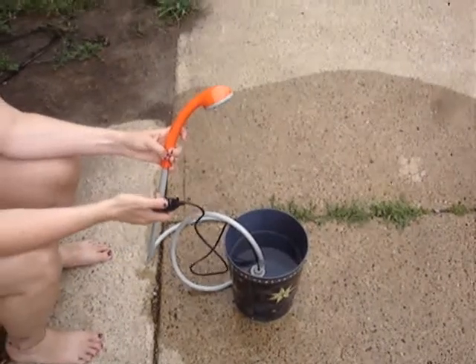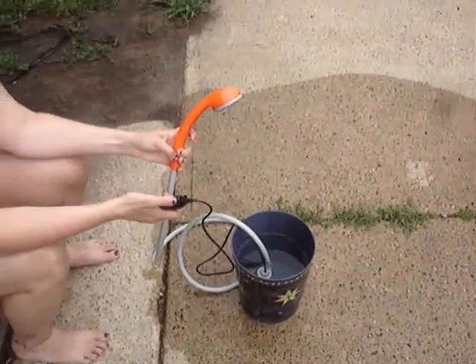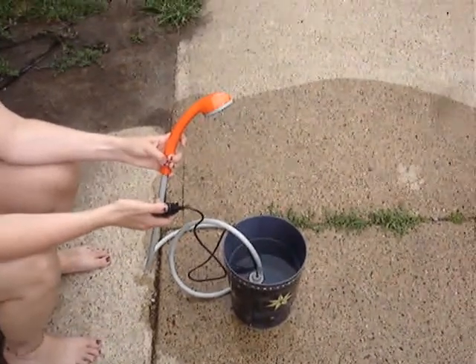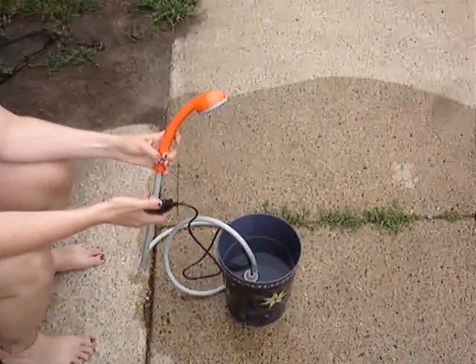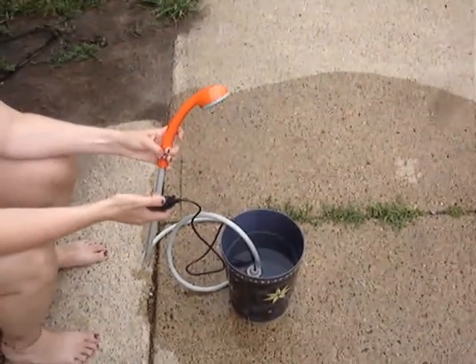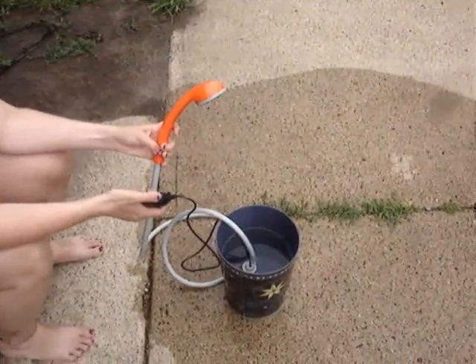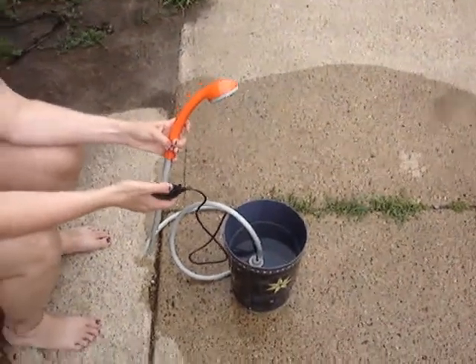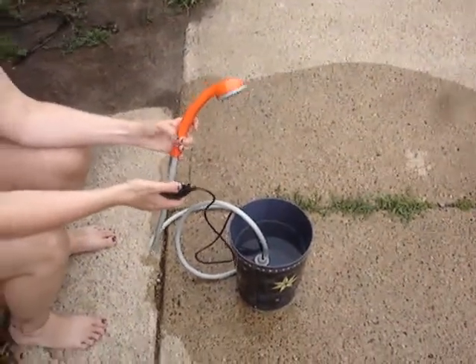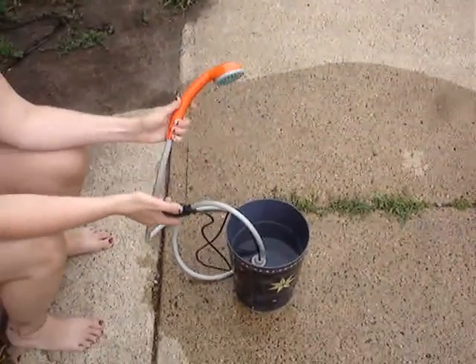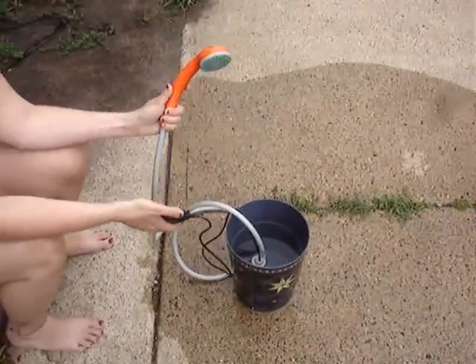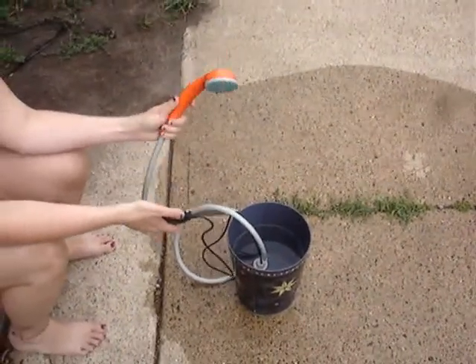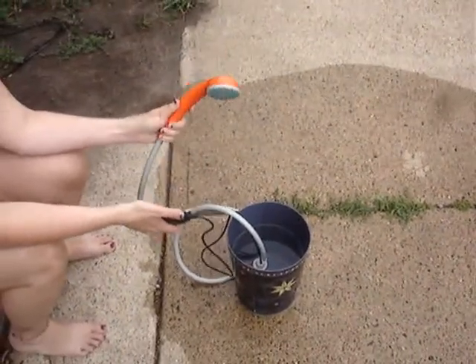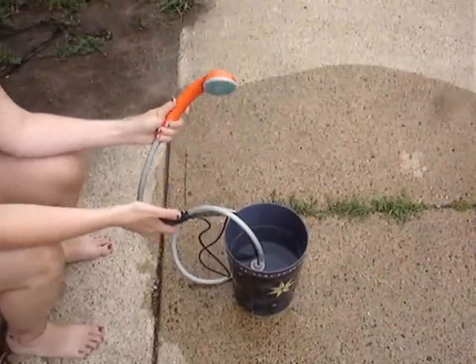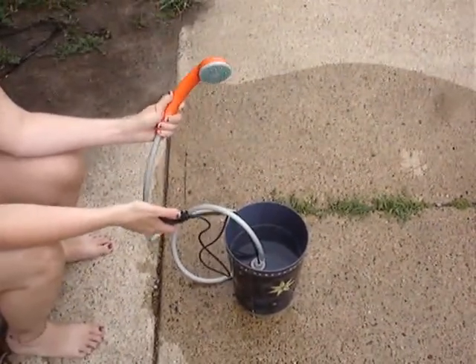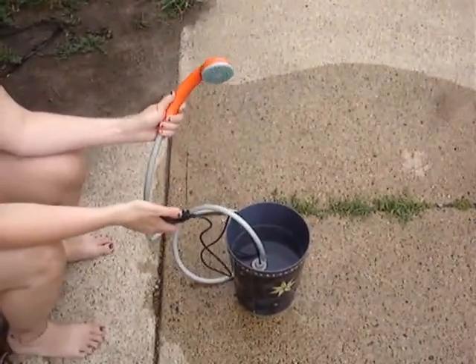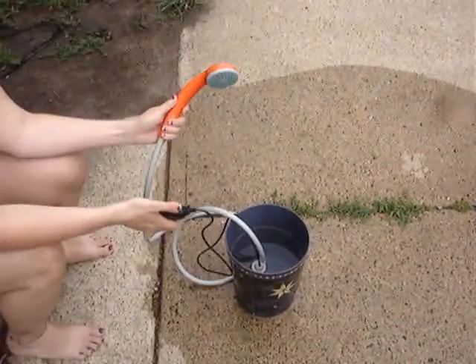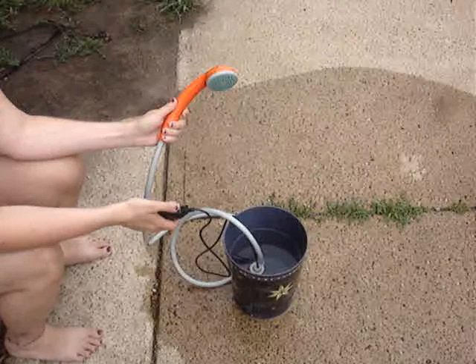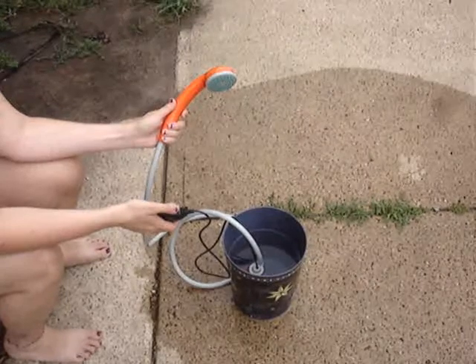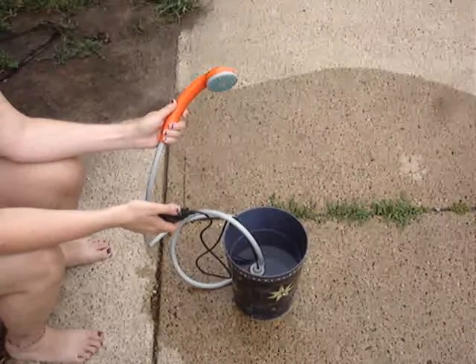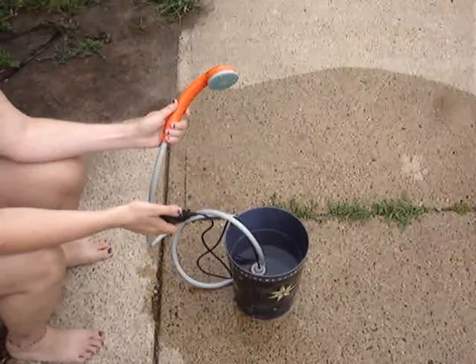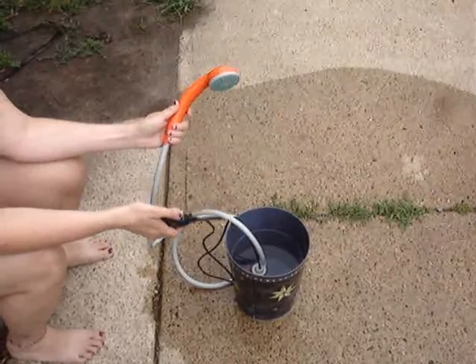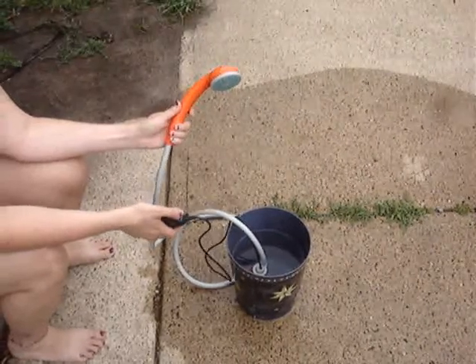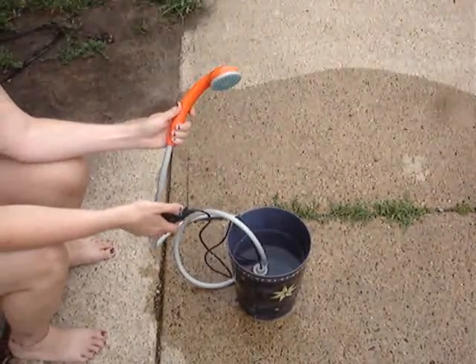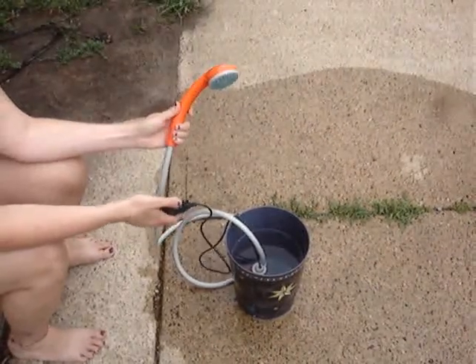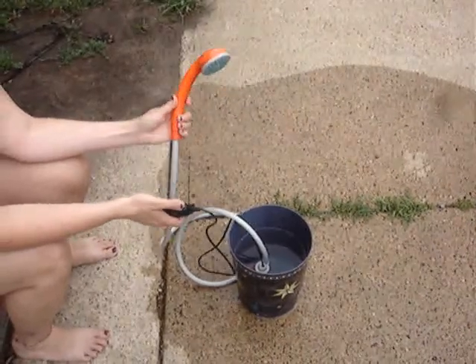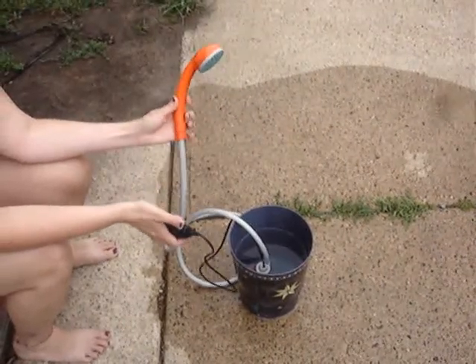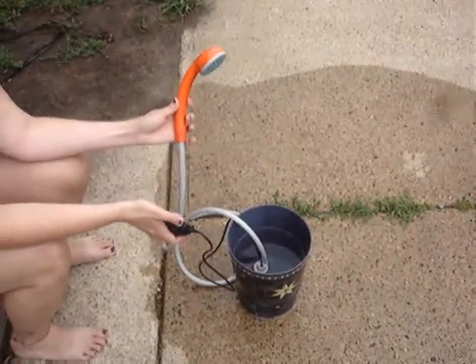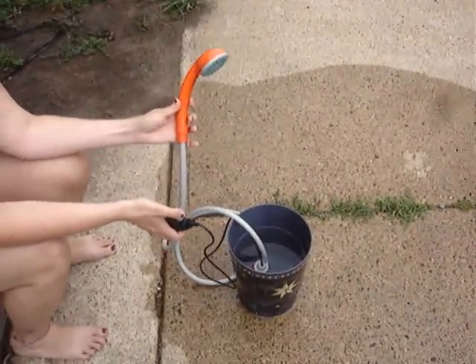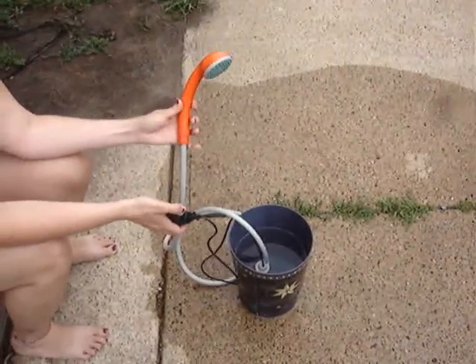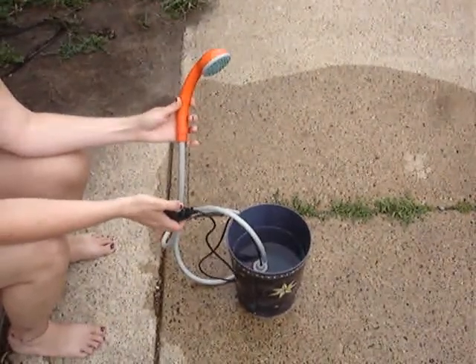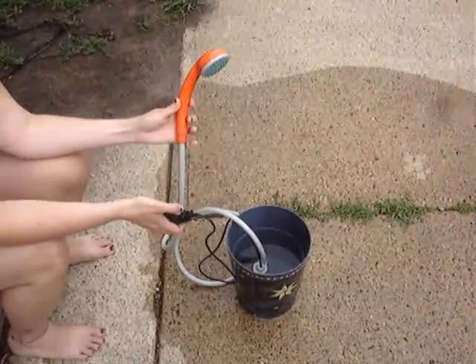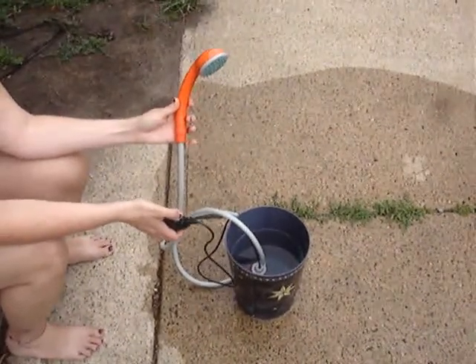Hello everybody. Welcome to Lions Reviews. Today we're looking at this nice portable camping shower, and it's just minimal assembly.